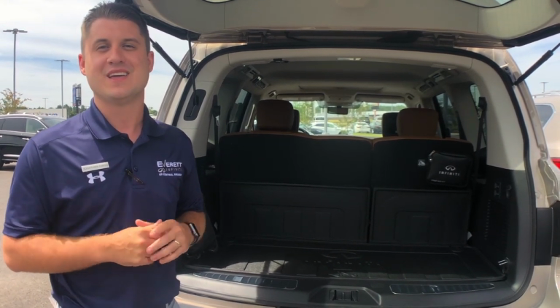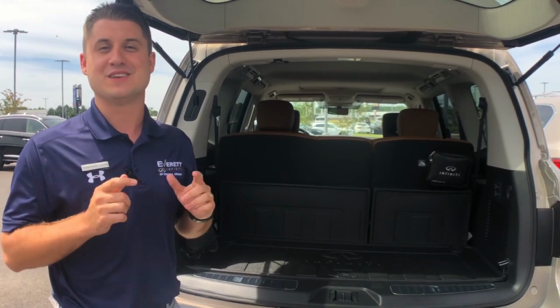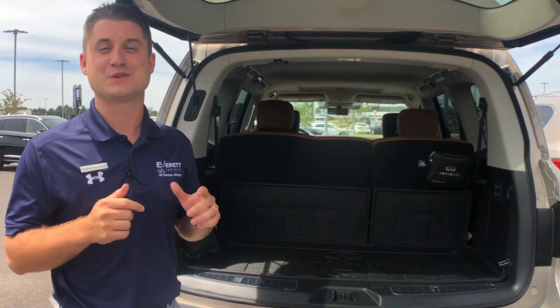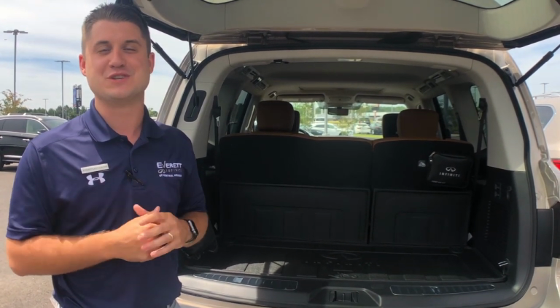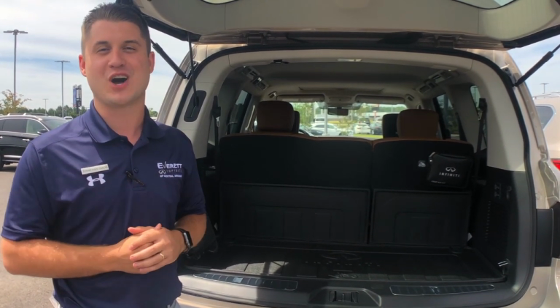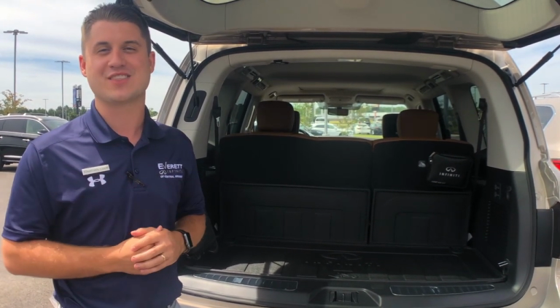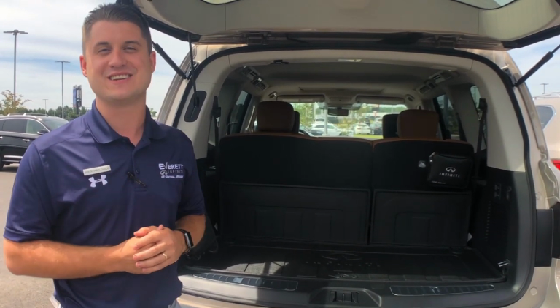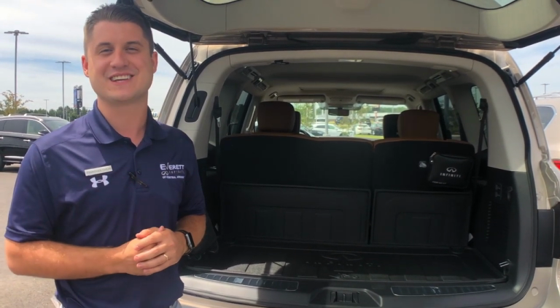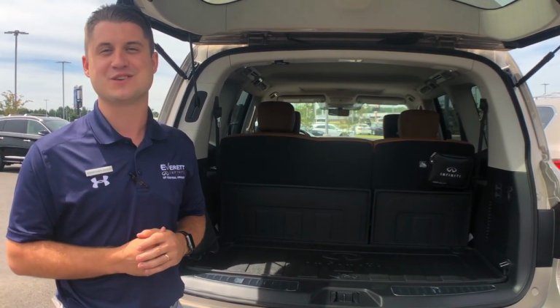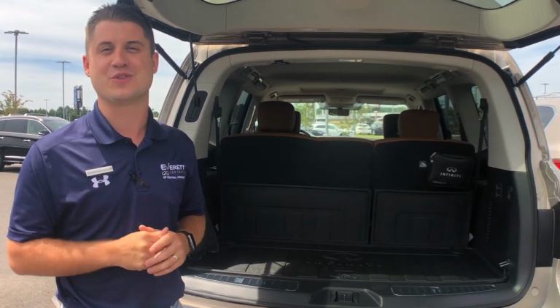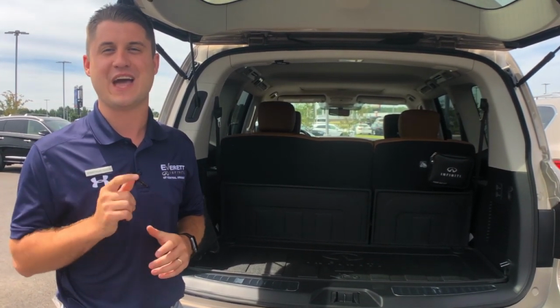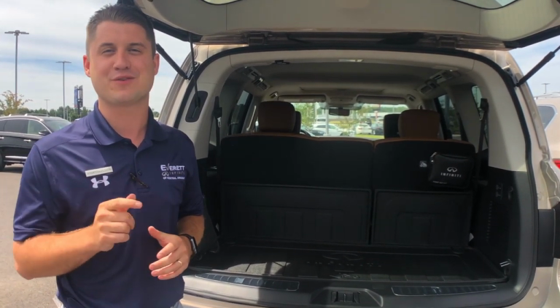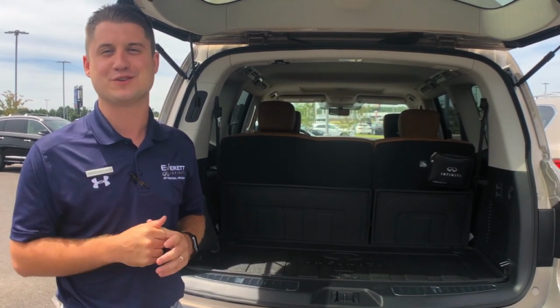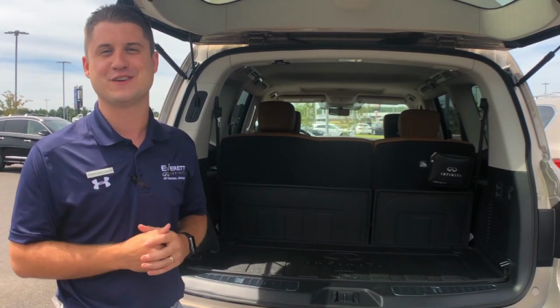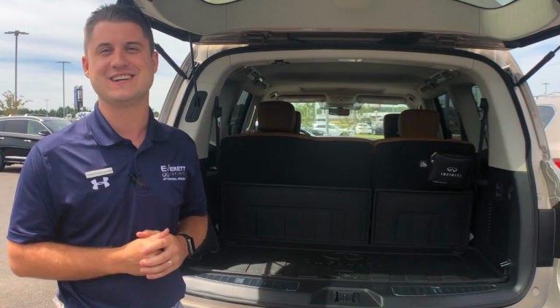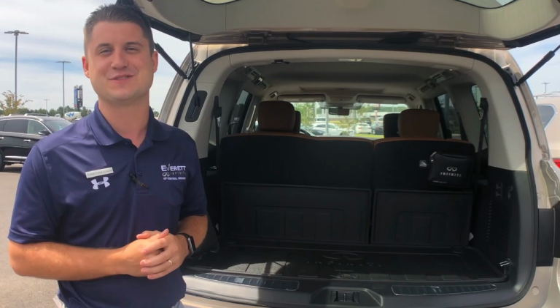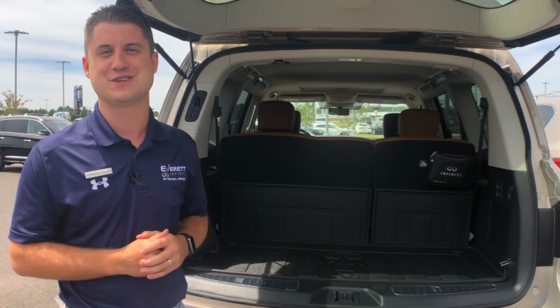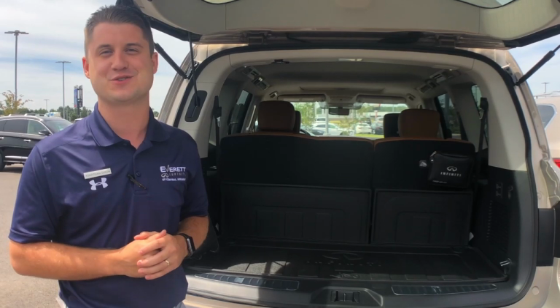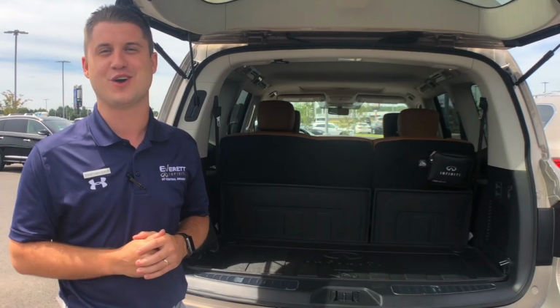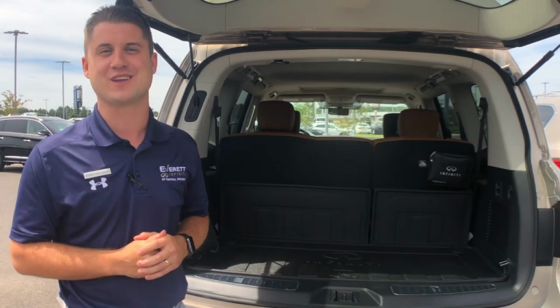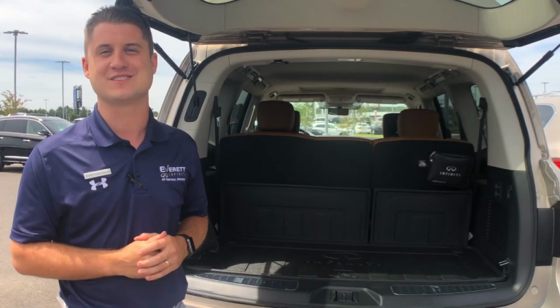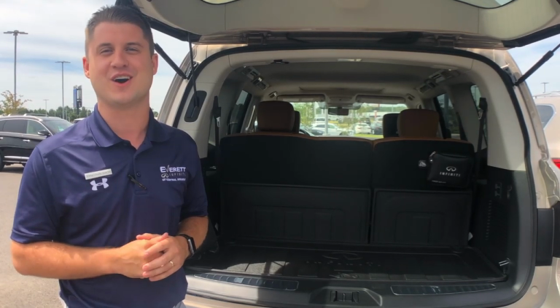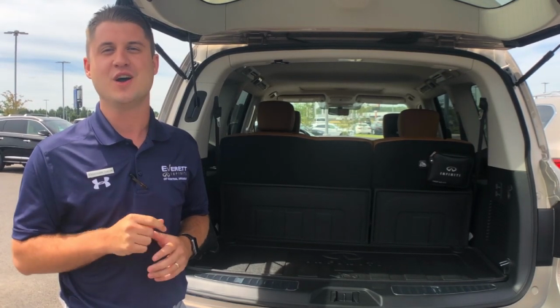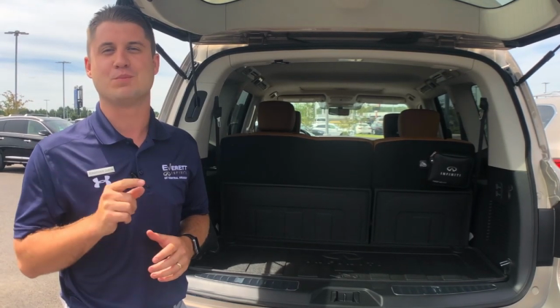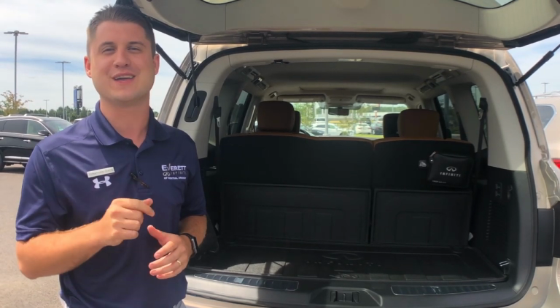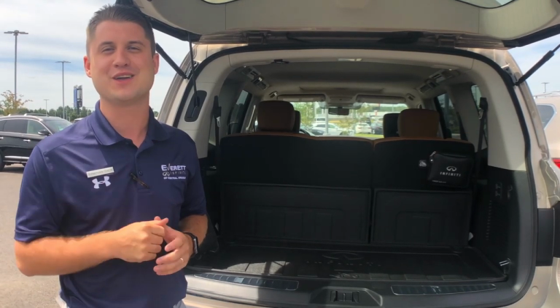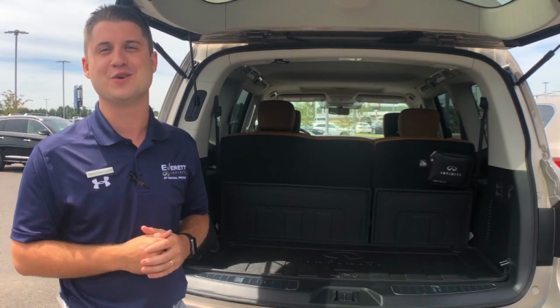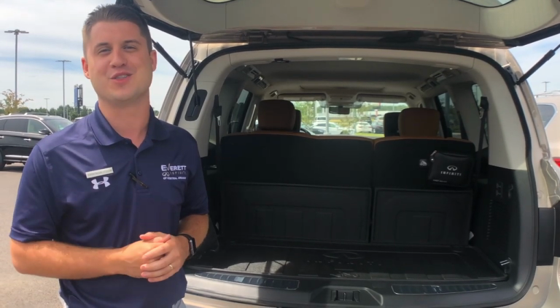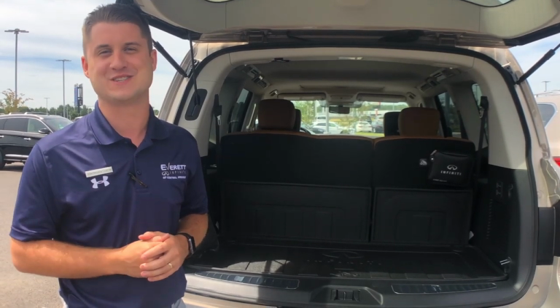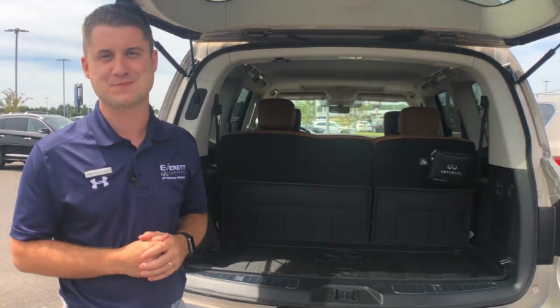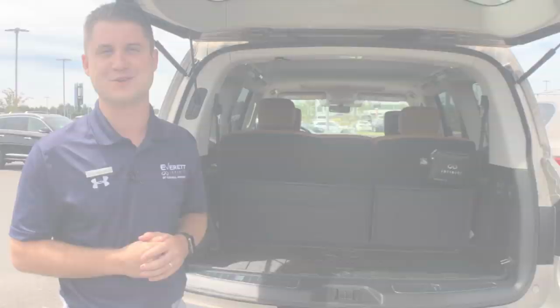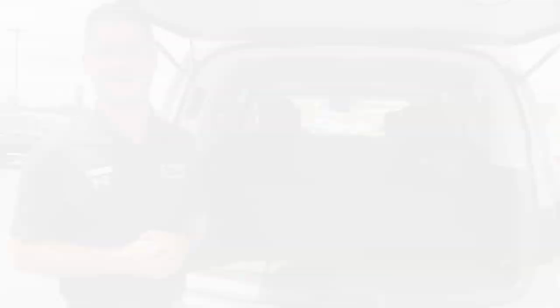This has been Jonathan Dixon with Everett Infinity of Central Arkansas bringing you another Tip Tuesday.